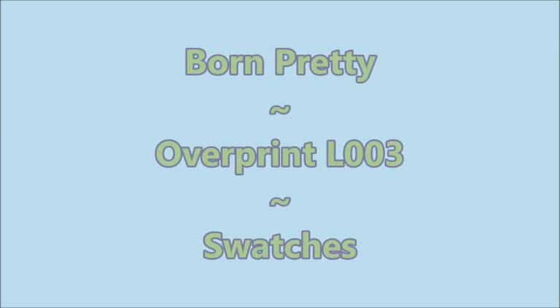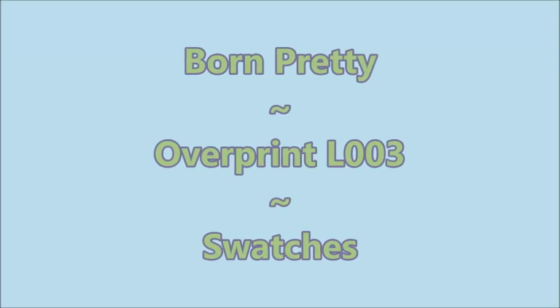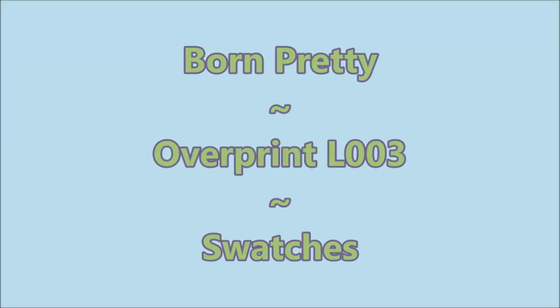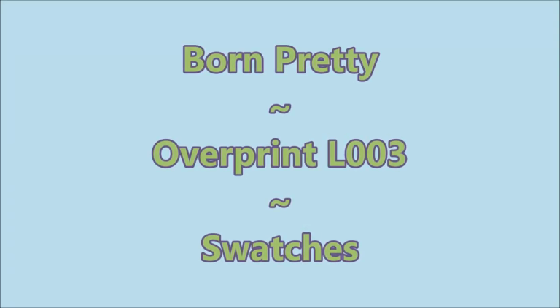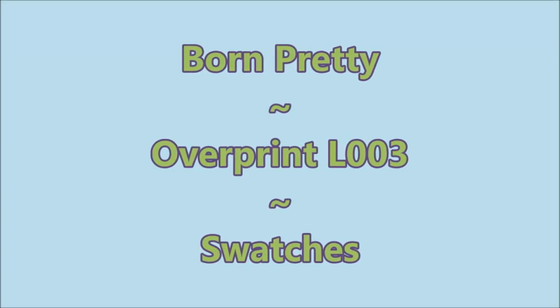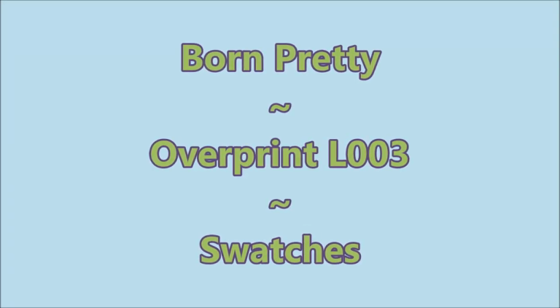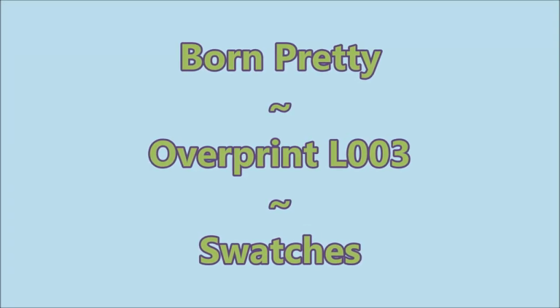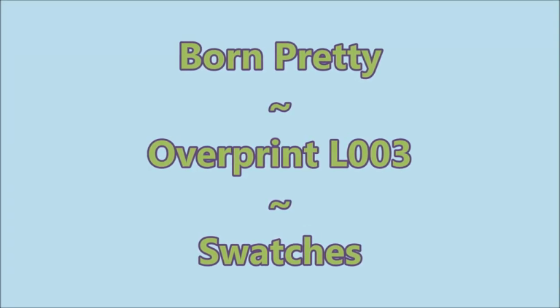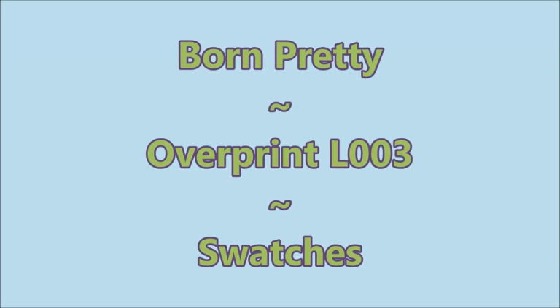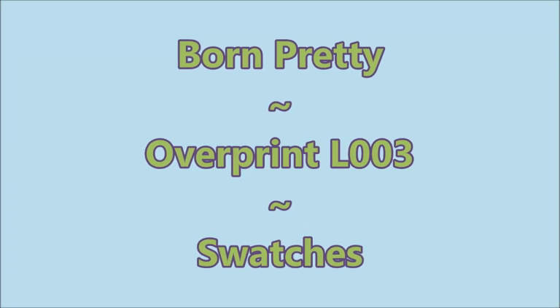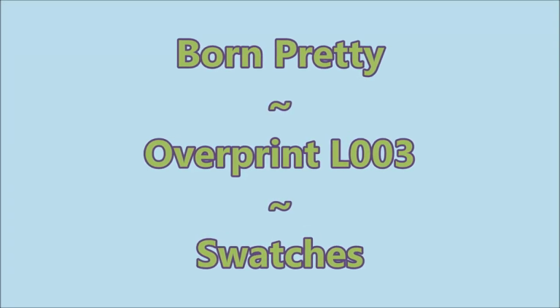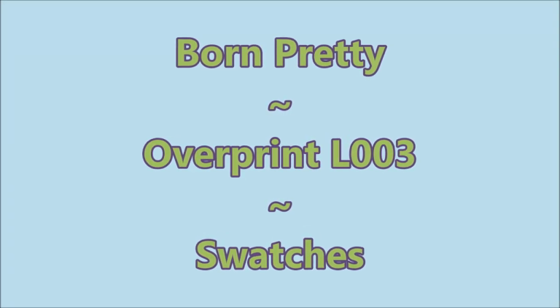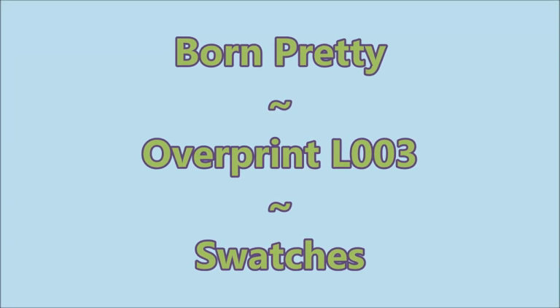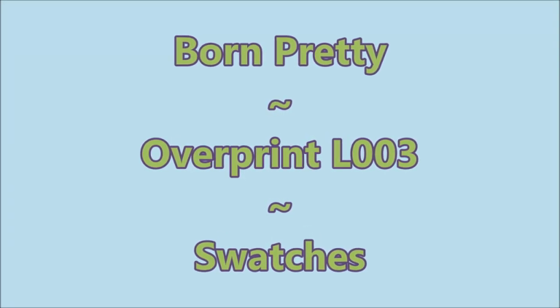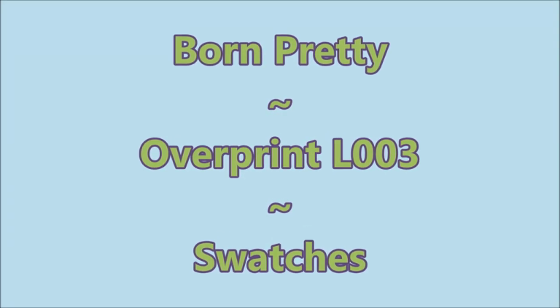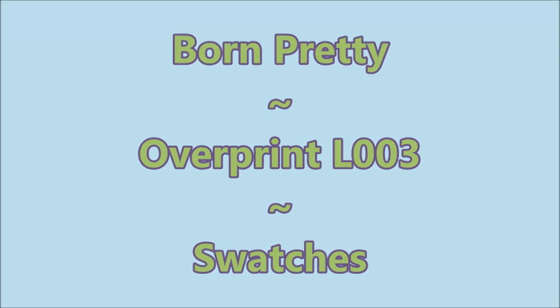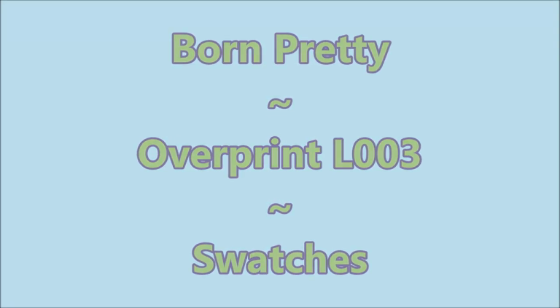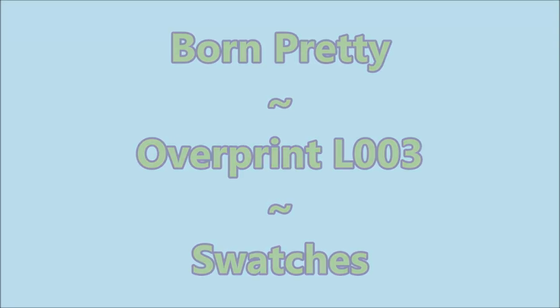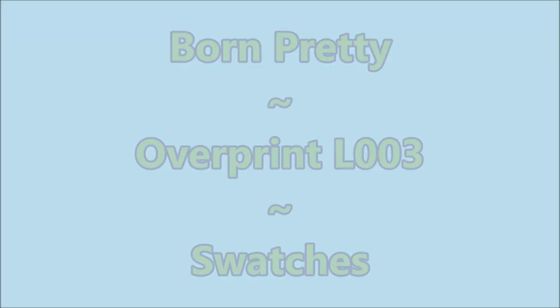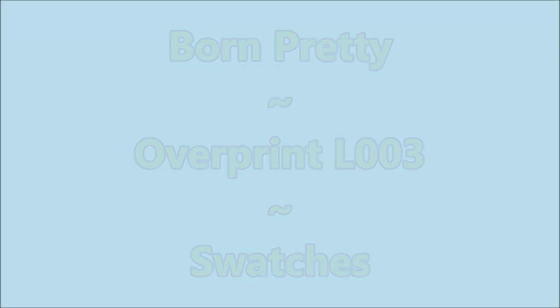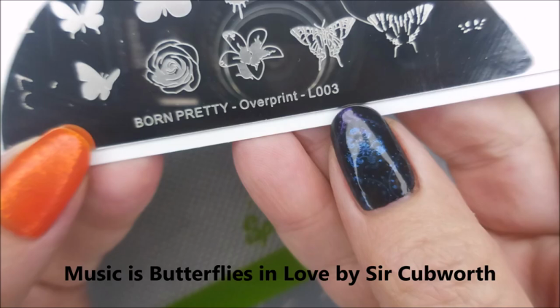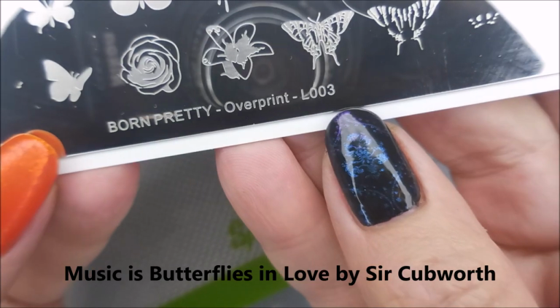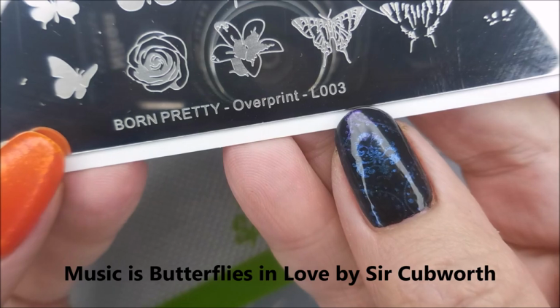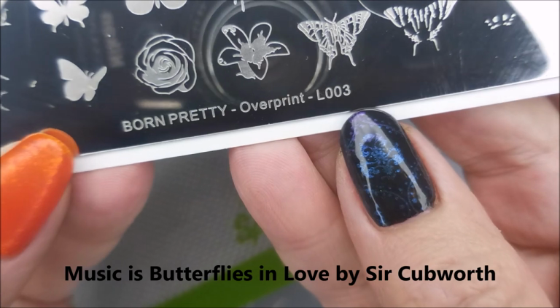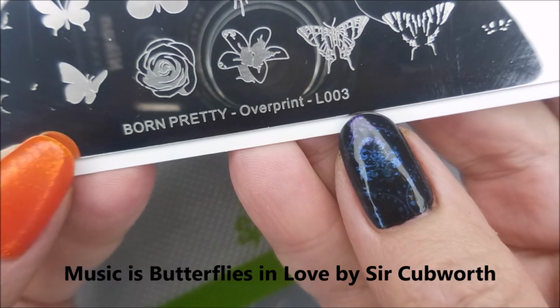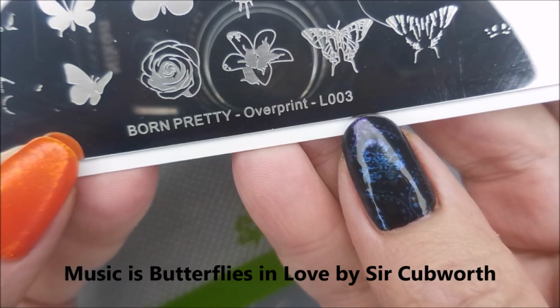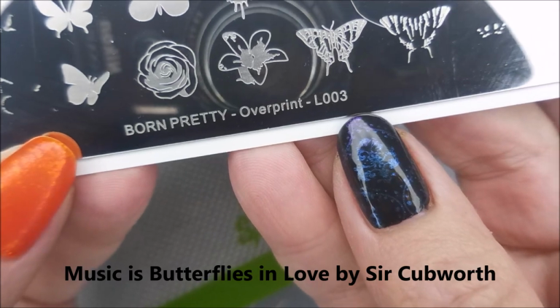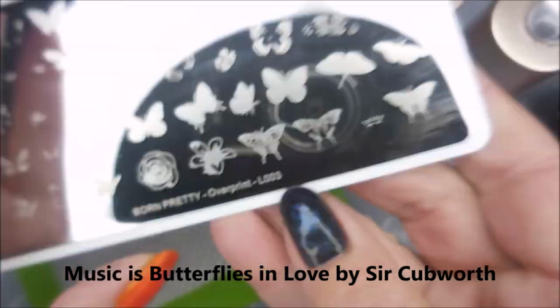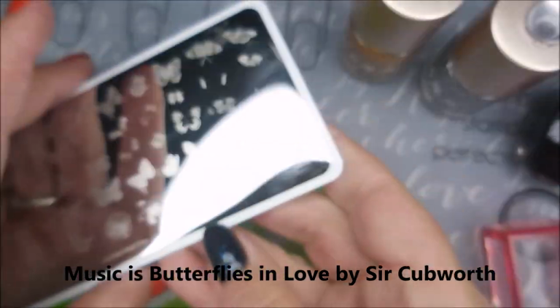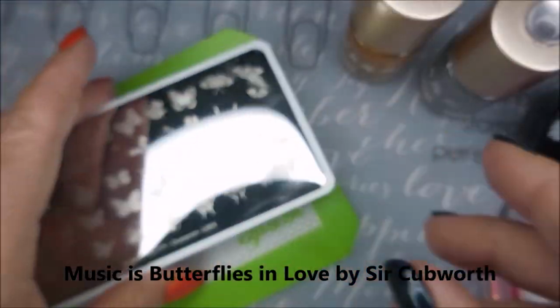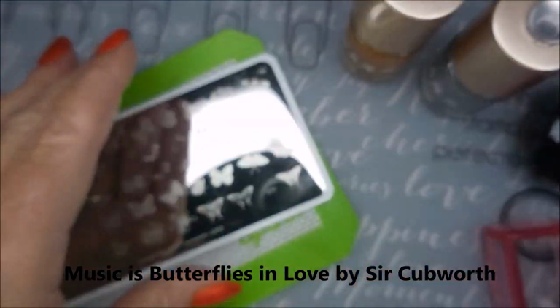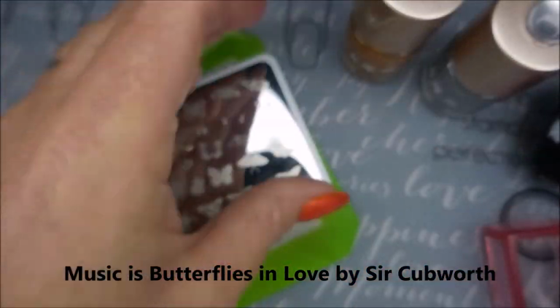Hello my friend, welcome to my channel. Today I've got the Born Pretty Overprint L003 Swatches.